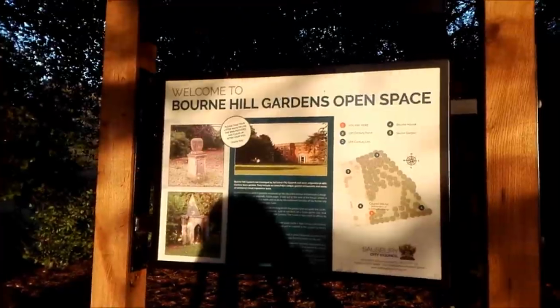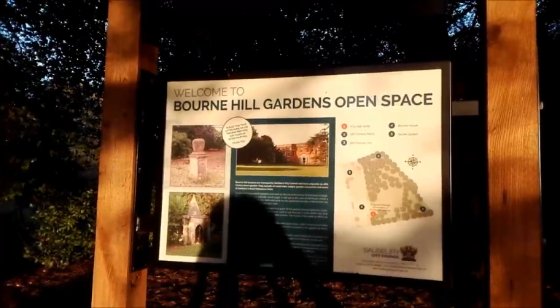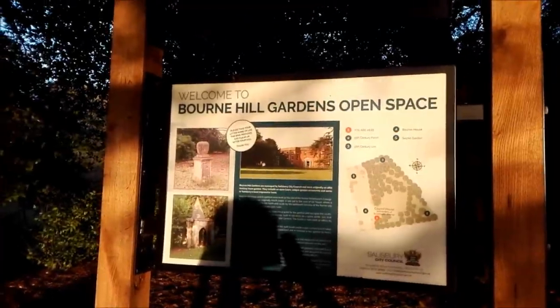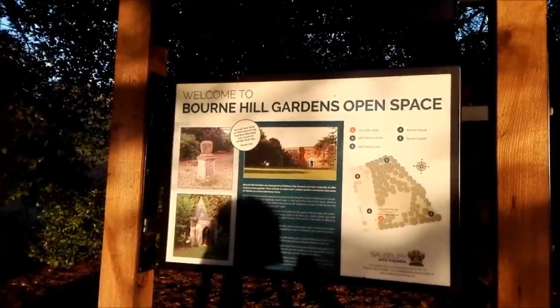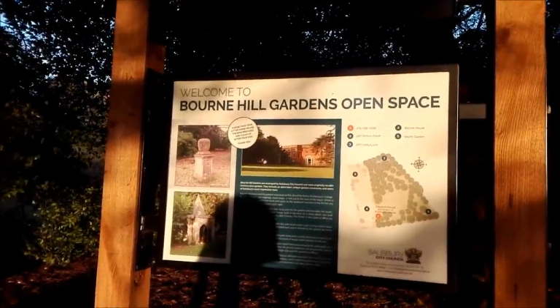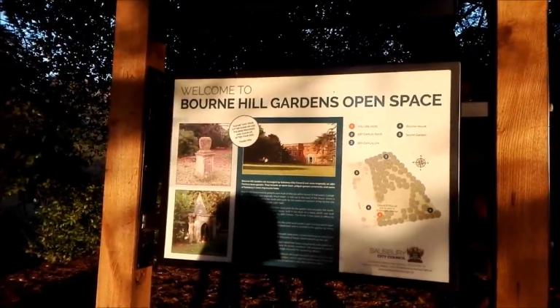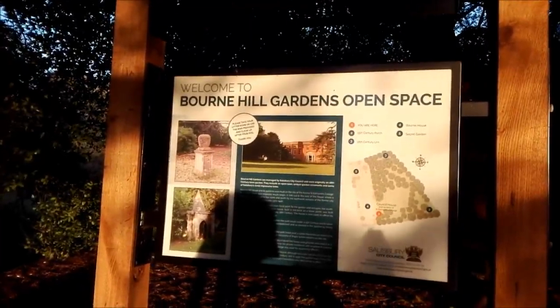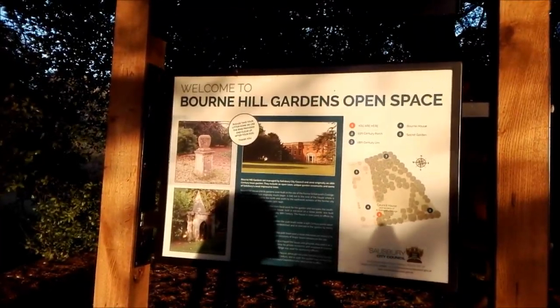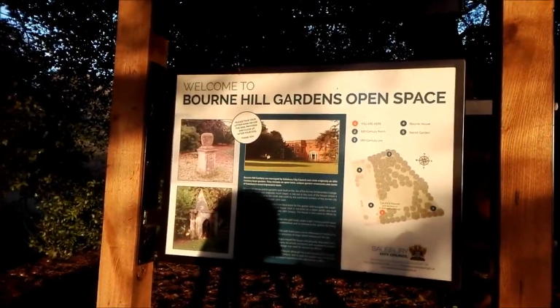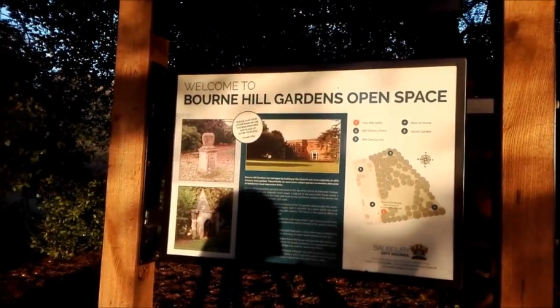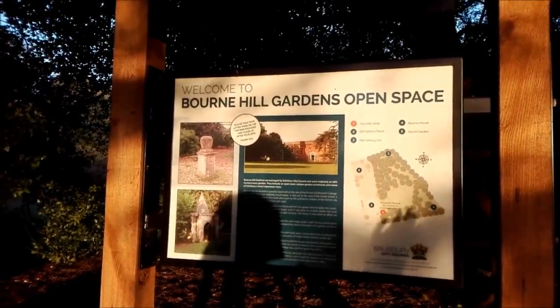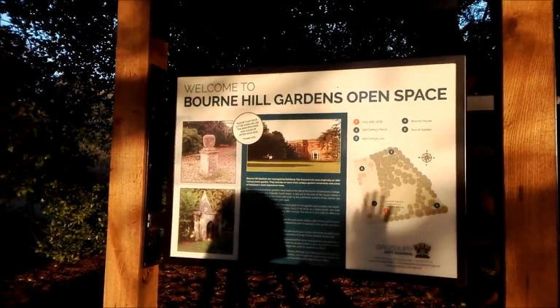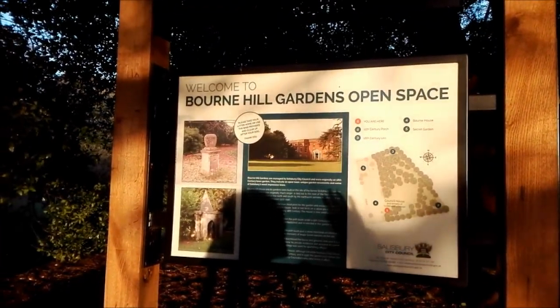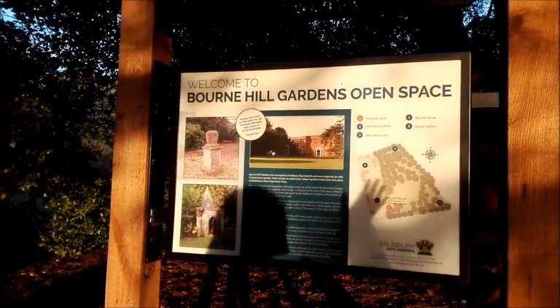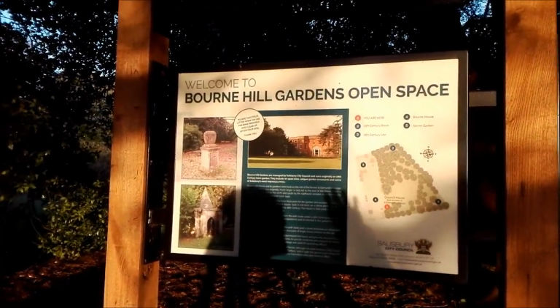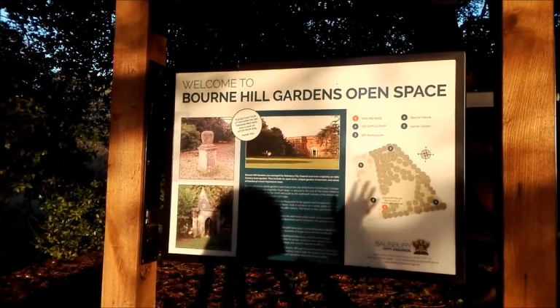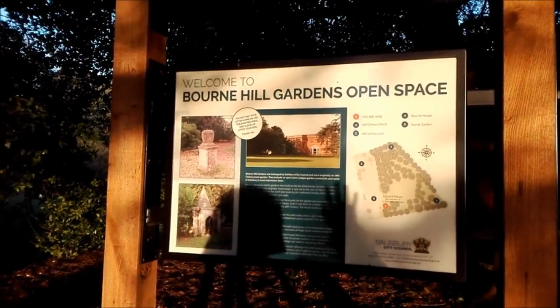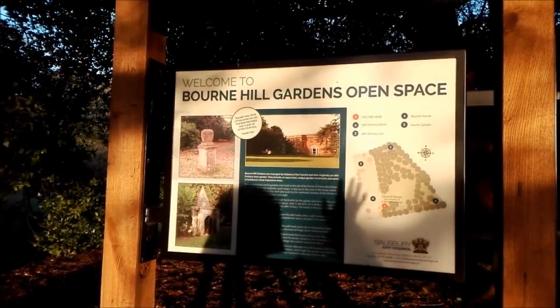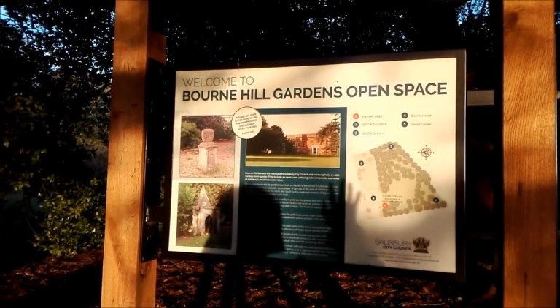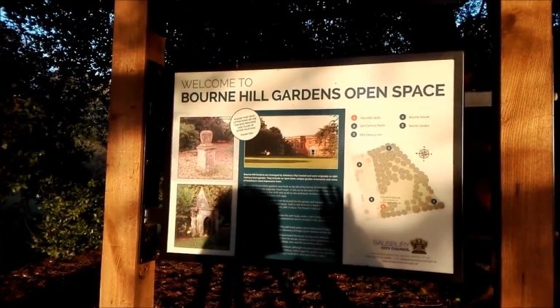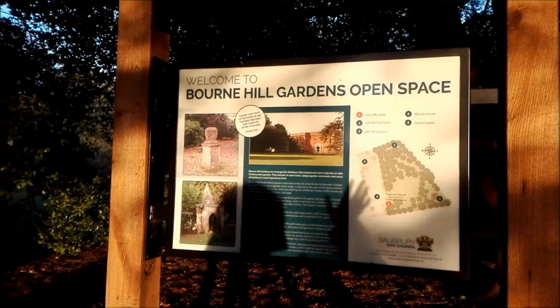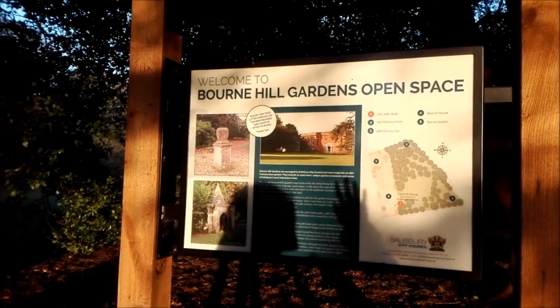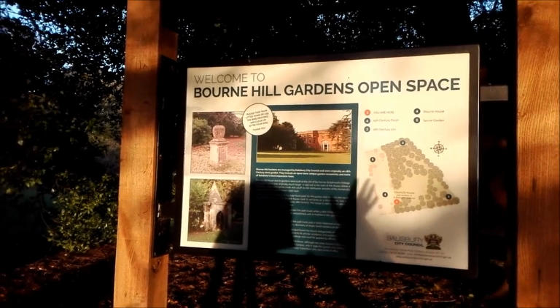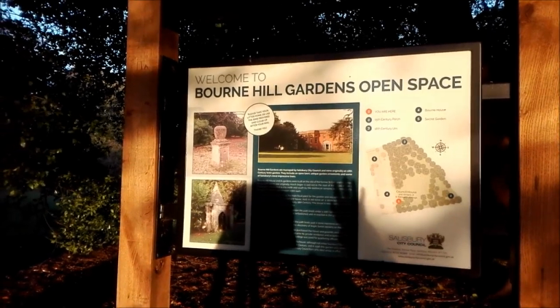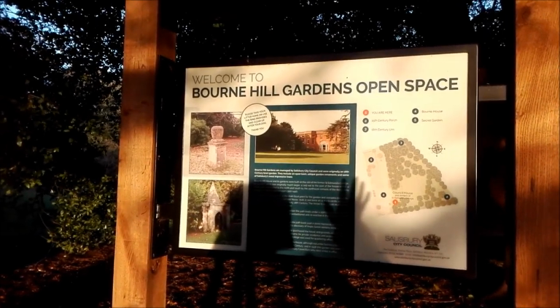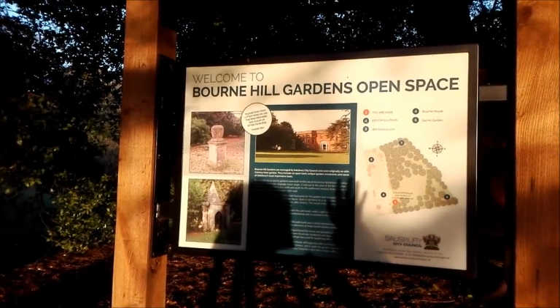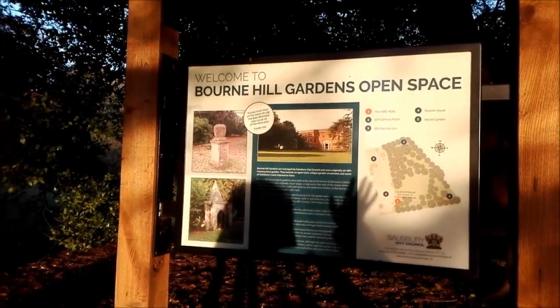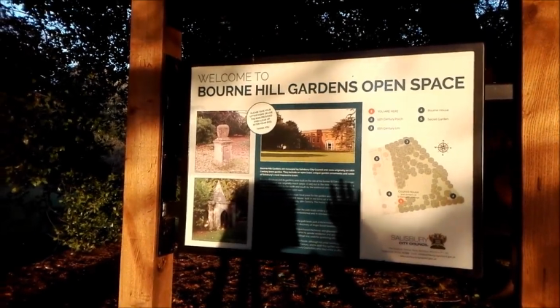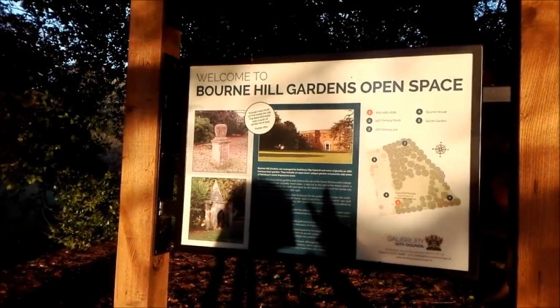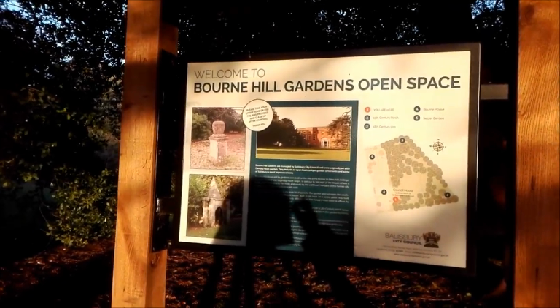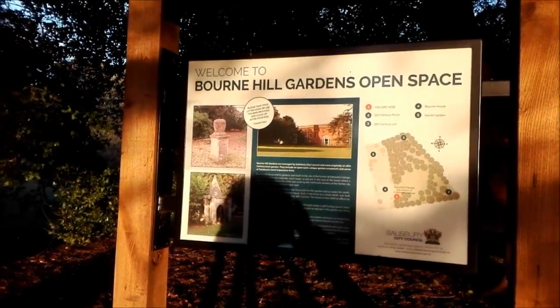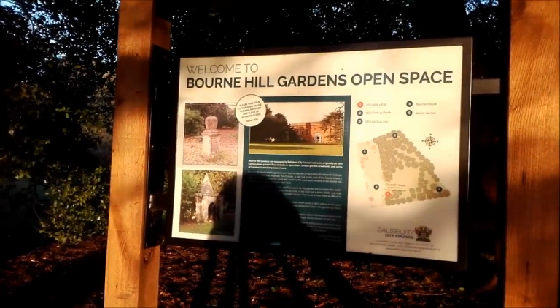As it turns out there's a lot of wild time to be had in the city. It's just good to be outside.